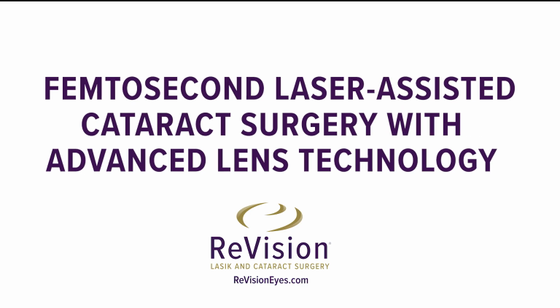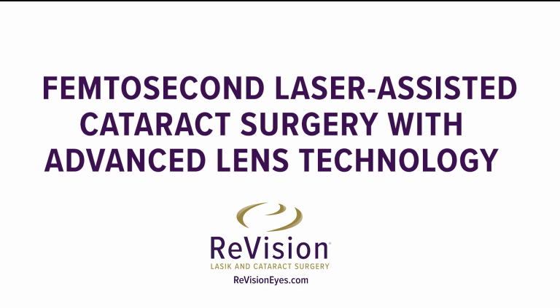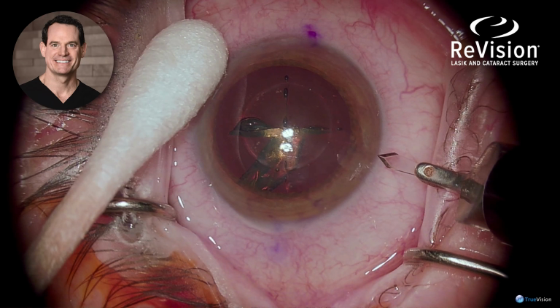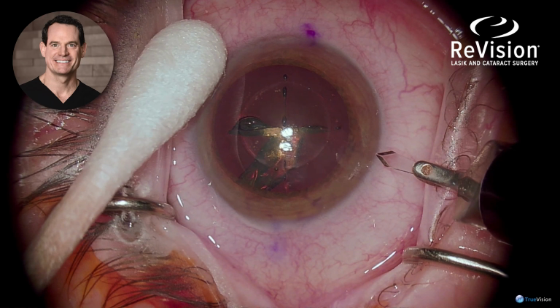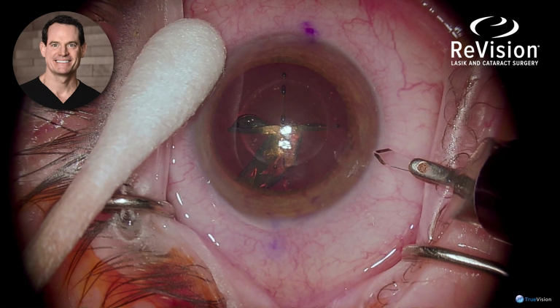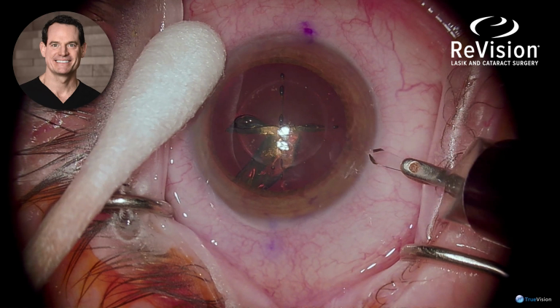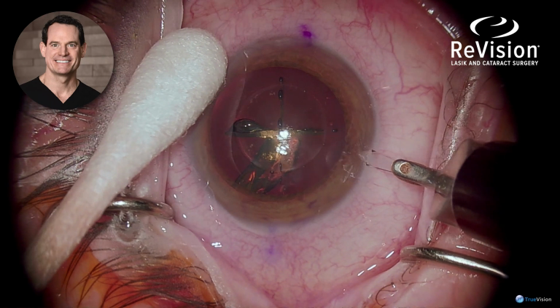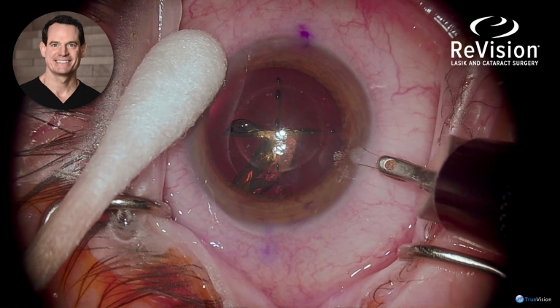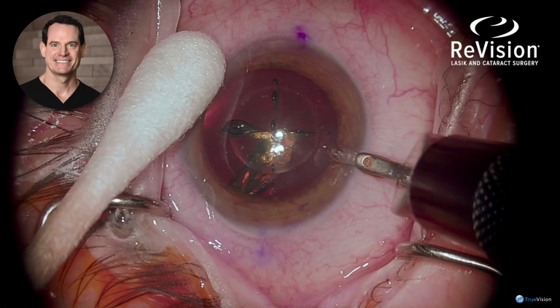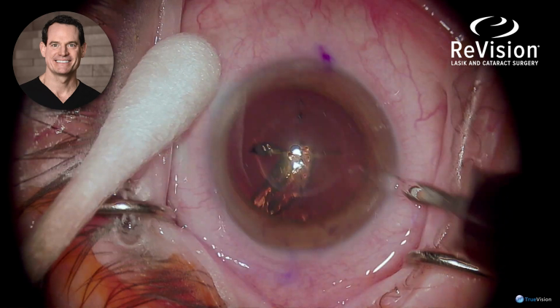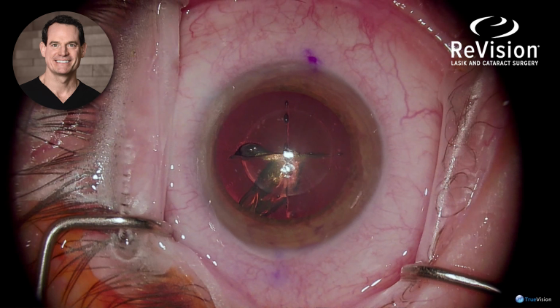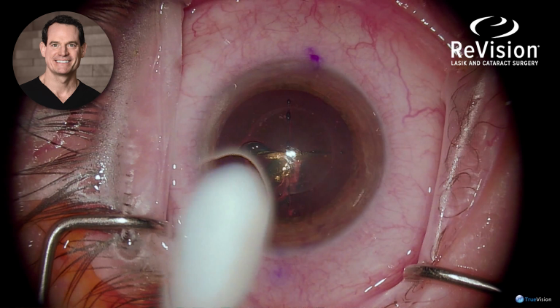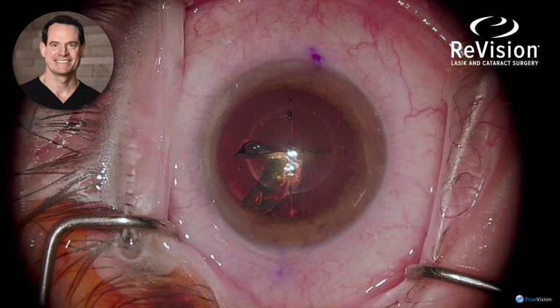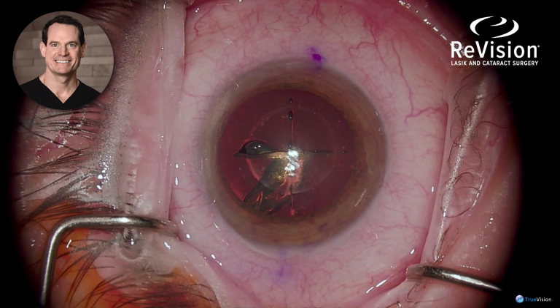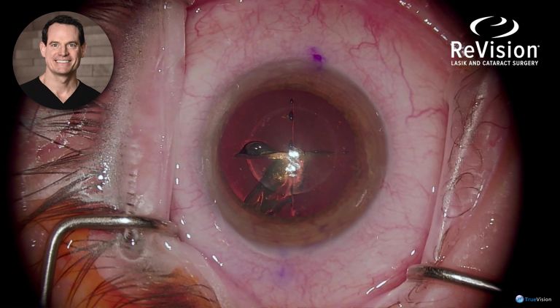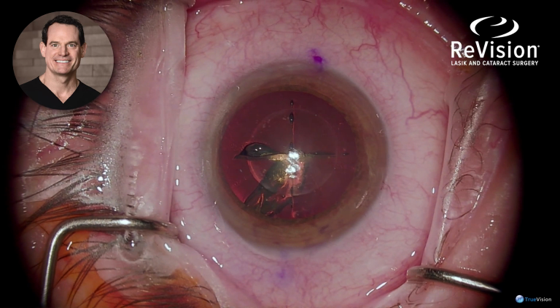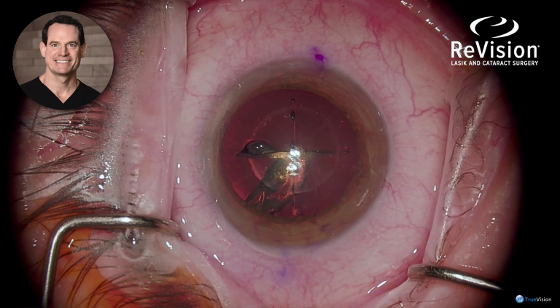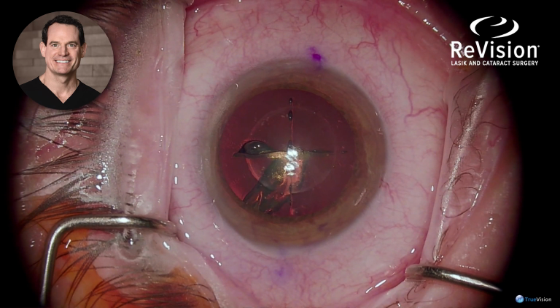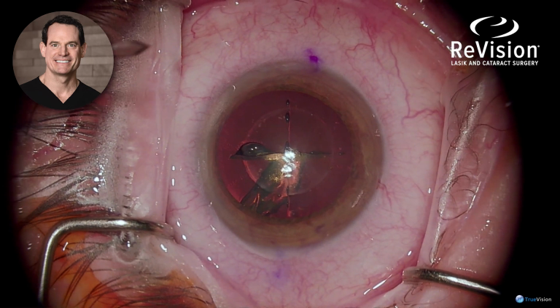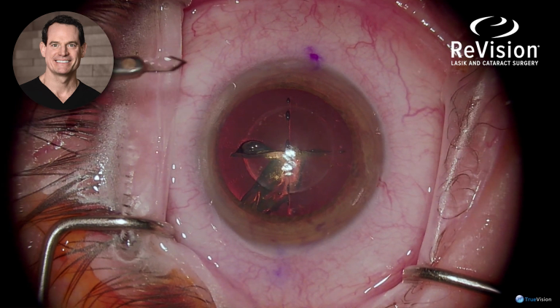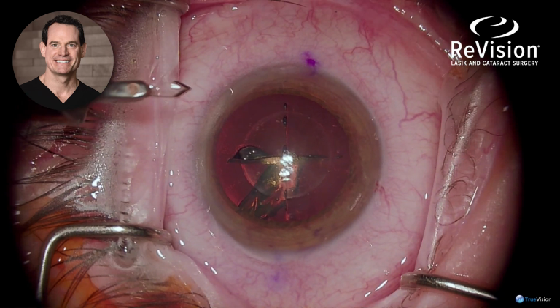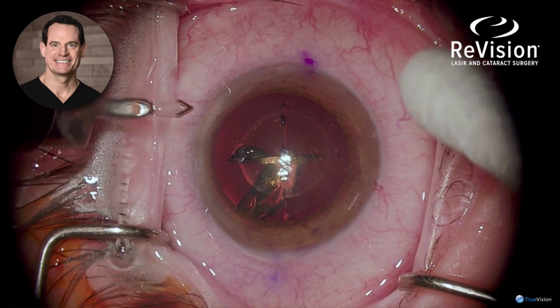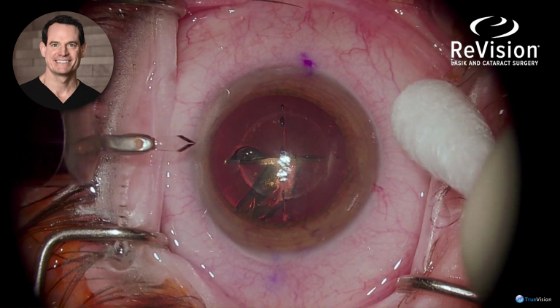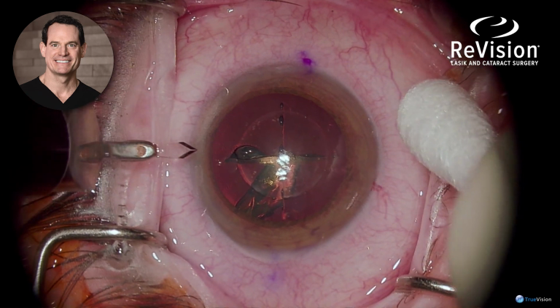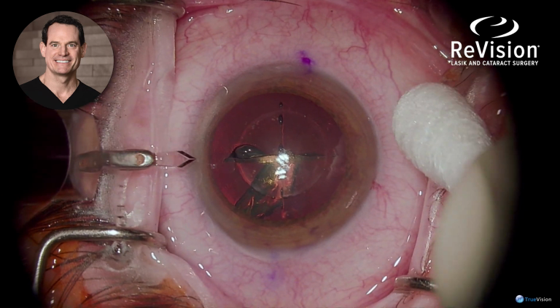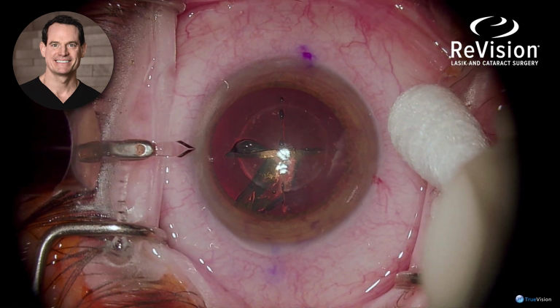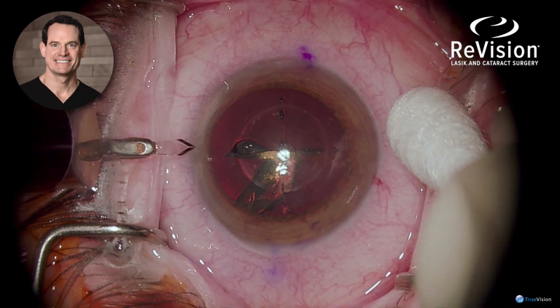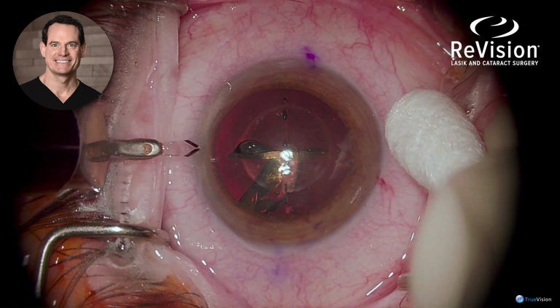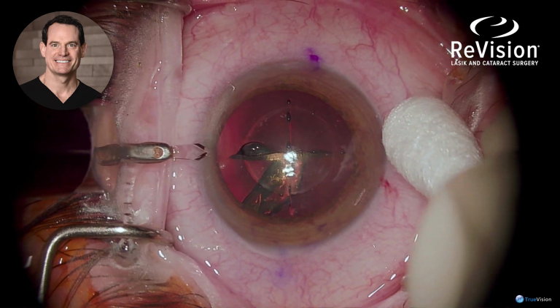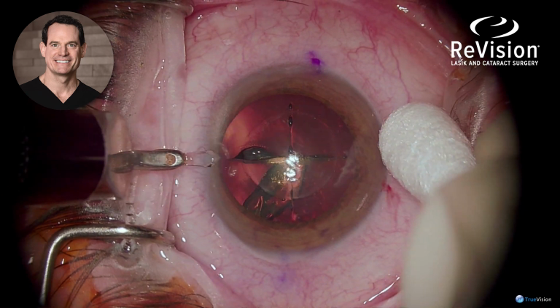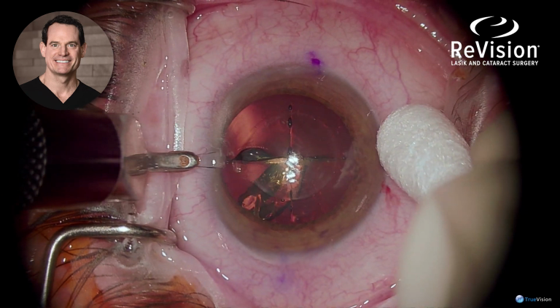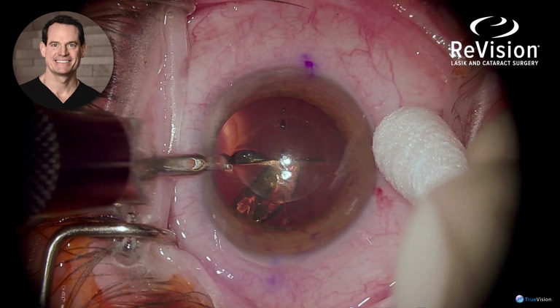This is a femtosecond laser-assisted cataract surgery with an advanced technology intraocular lens and extended depth of focus.